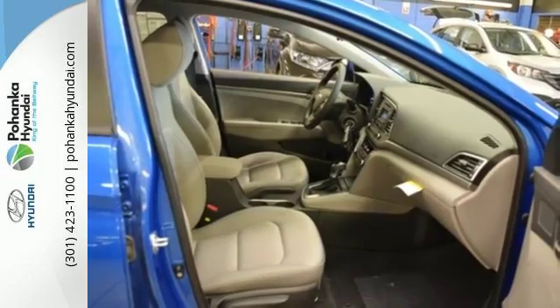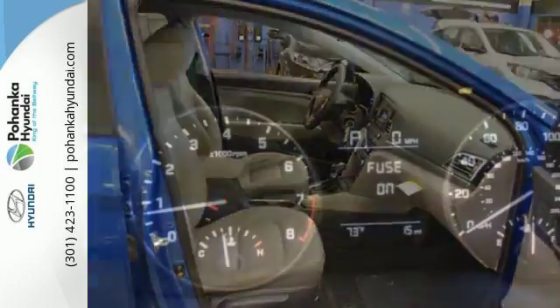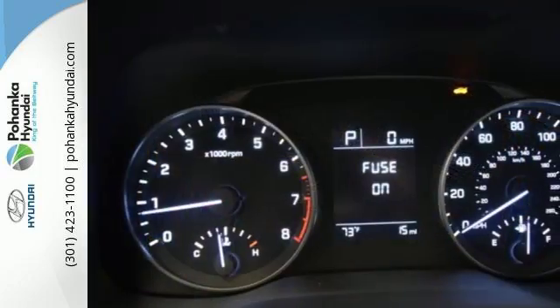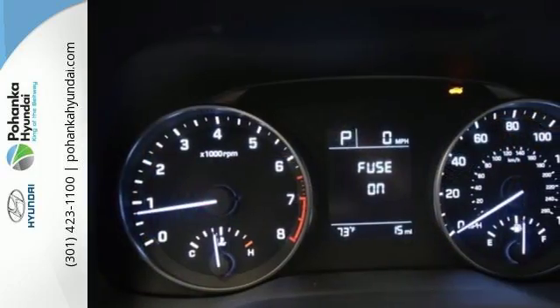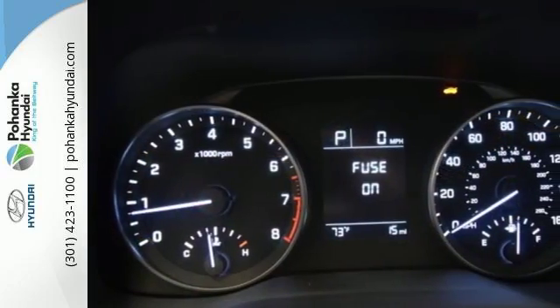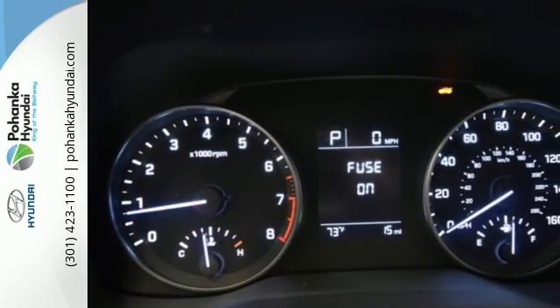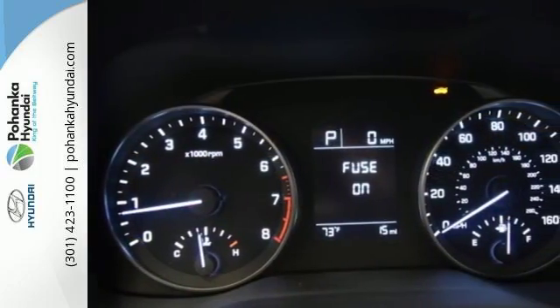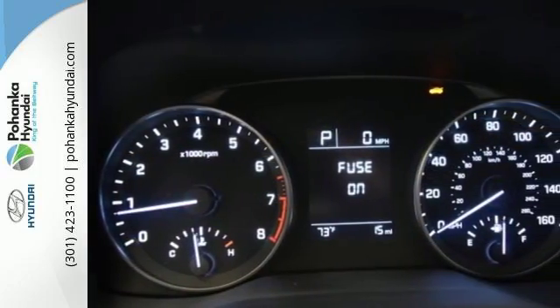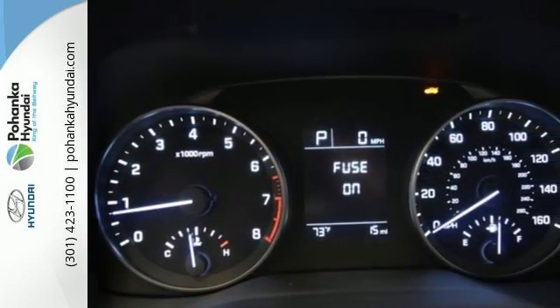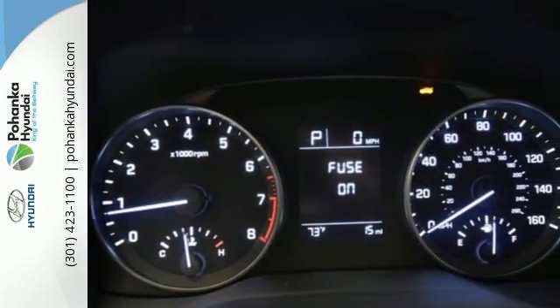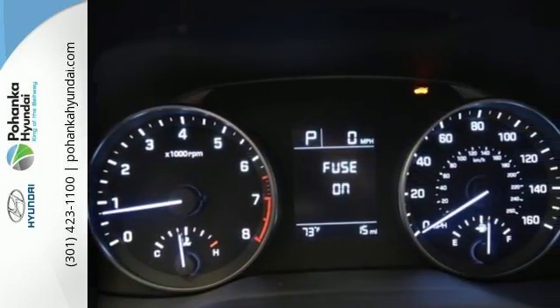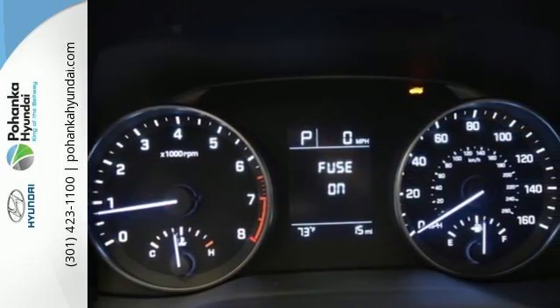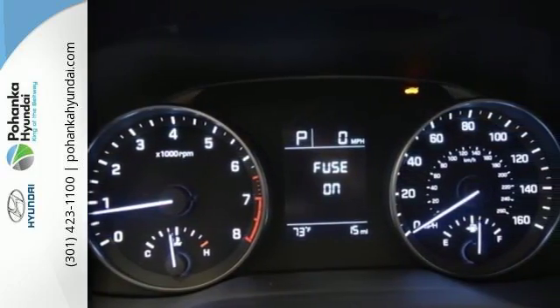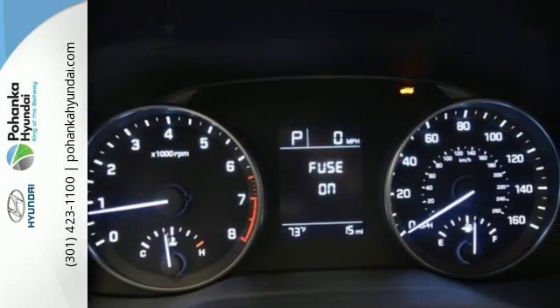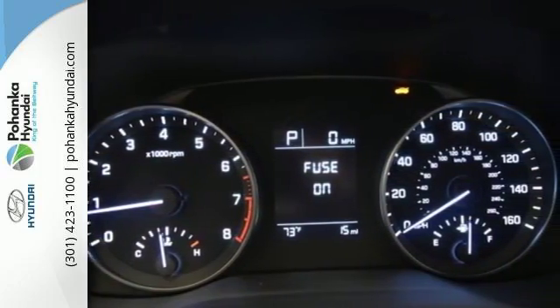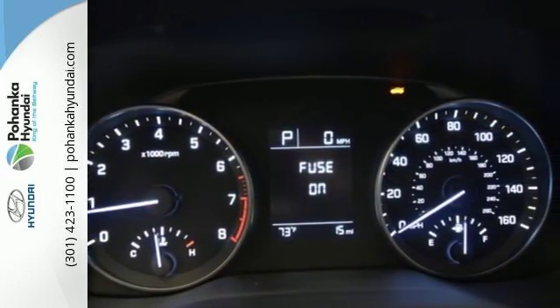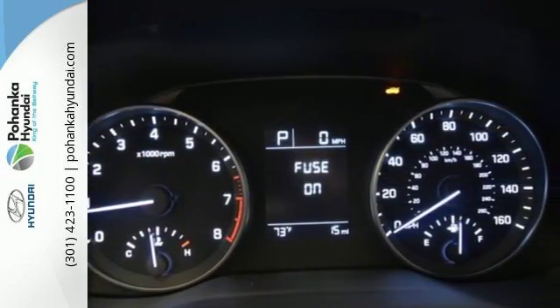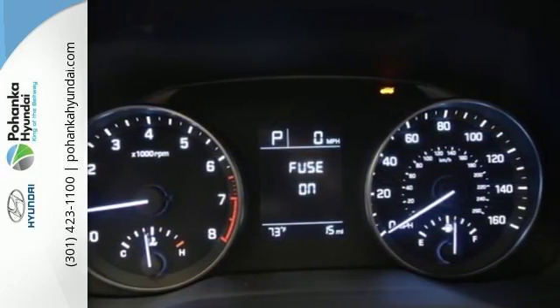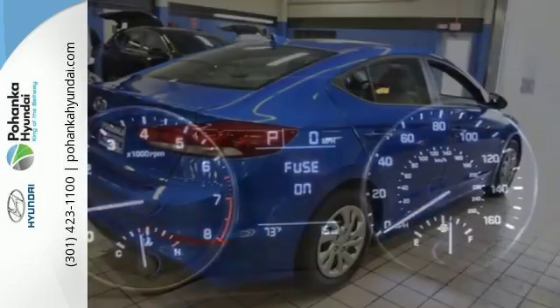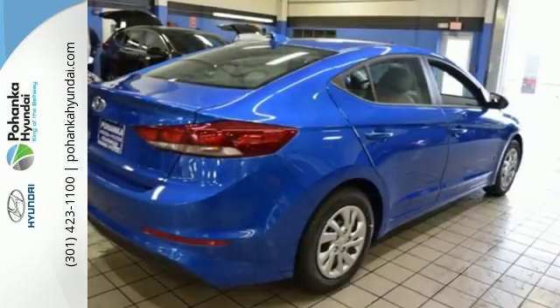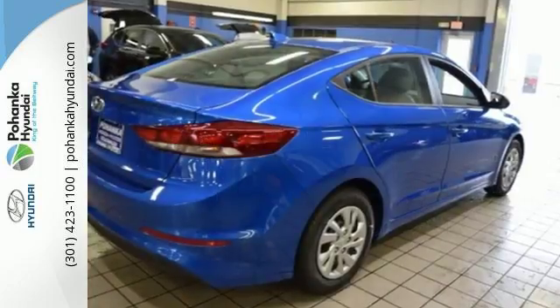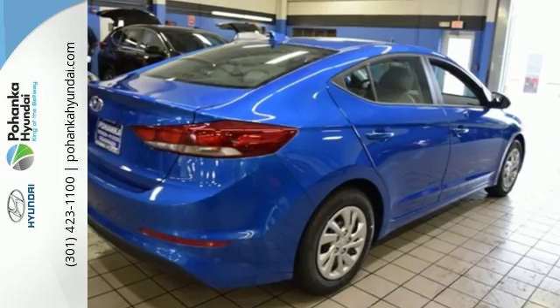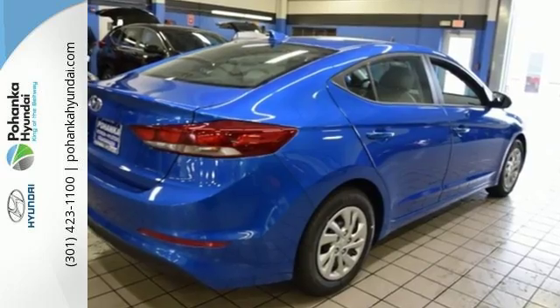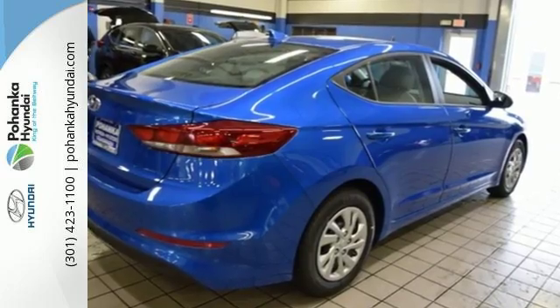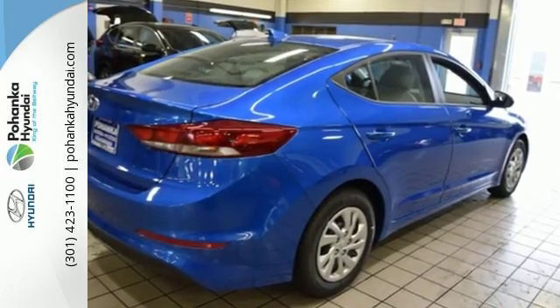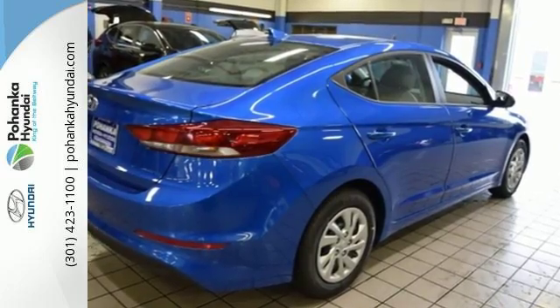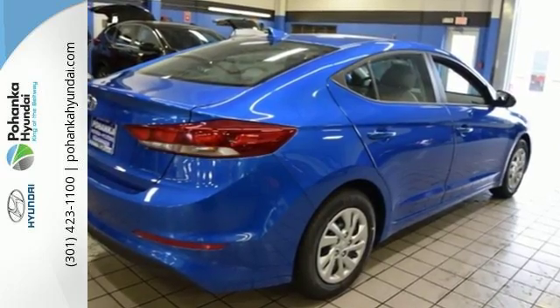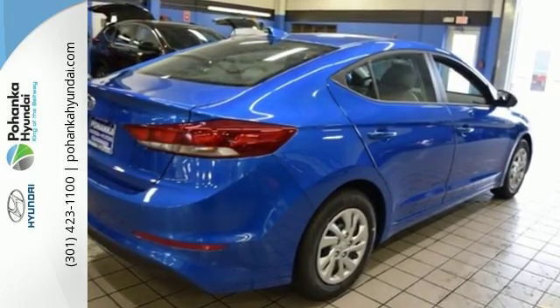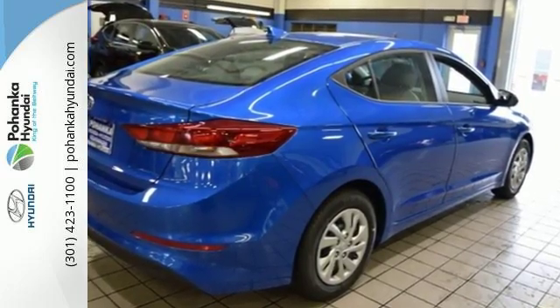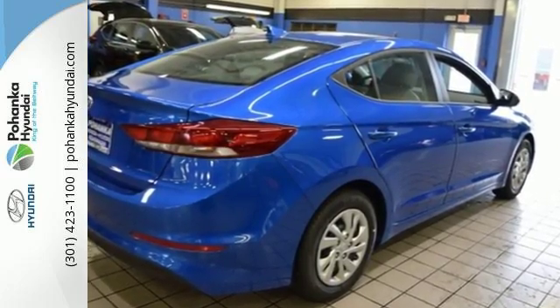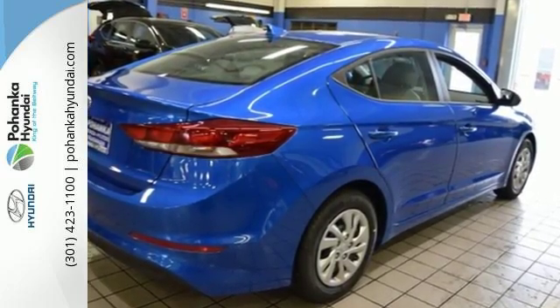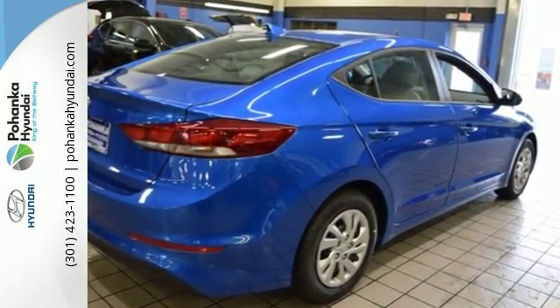You know that wherever the road takes you, it's going to be a good ride. There's no better way to advance. Take the Elantra for a test drive today.